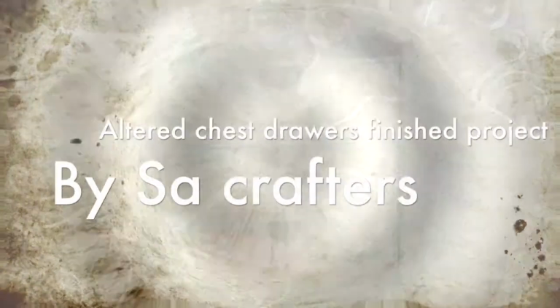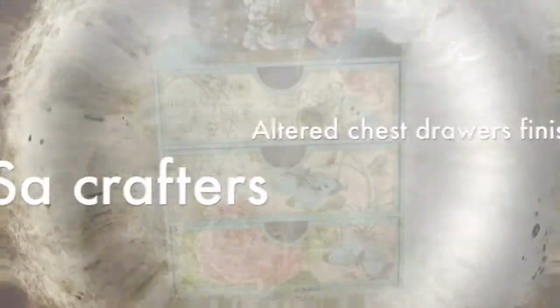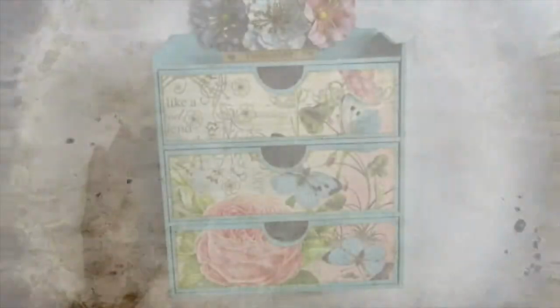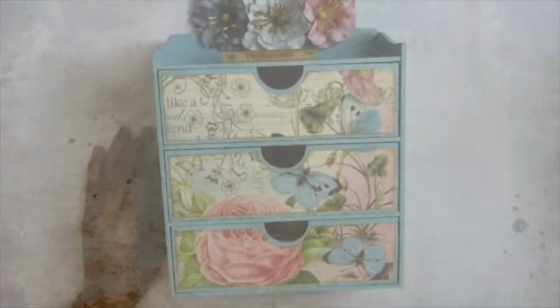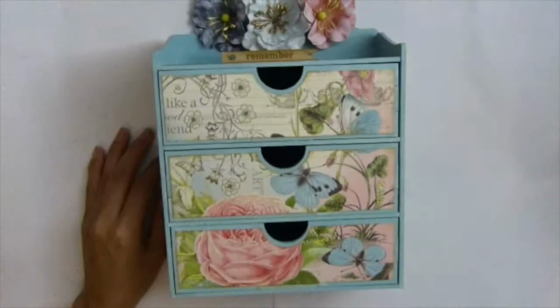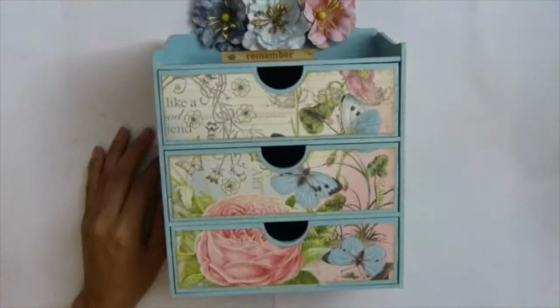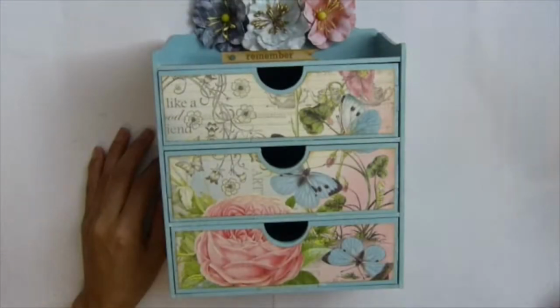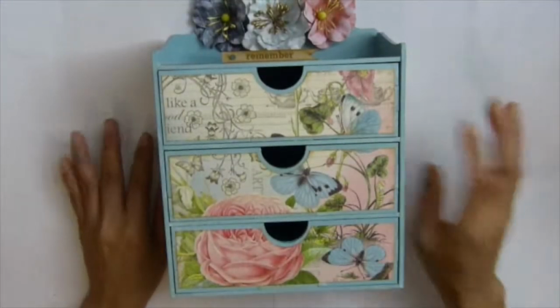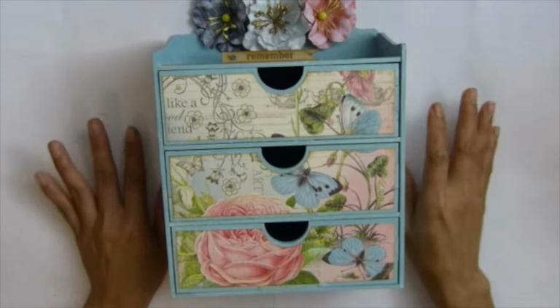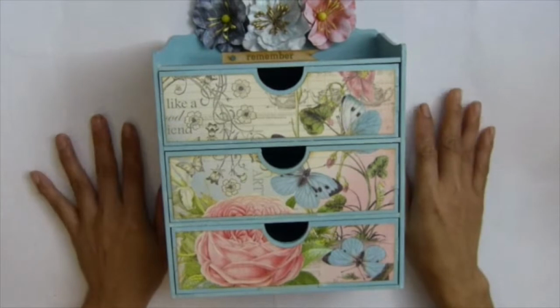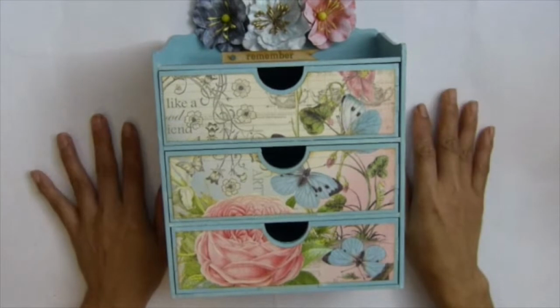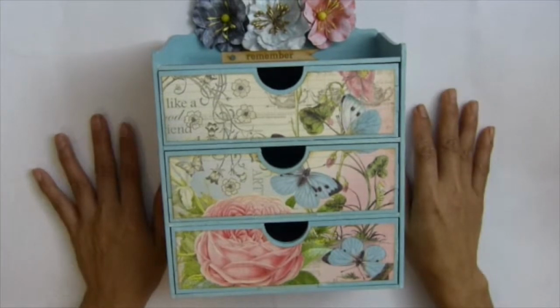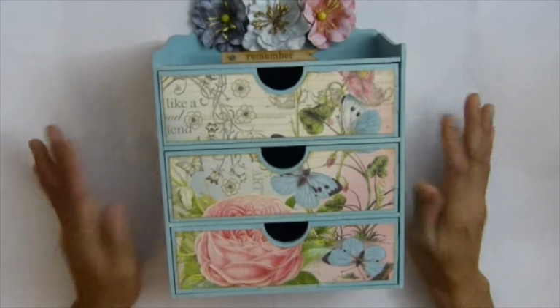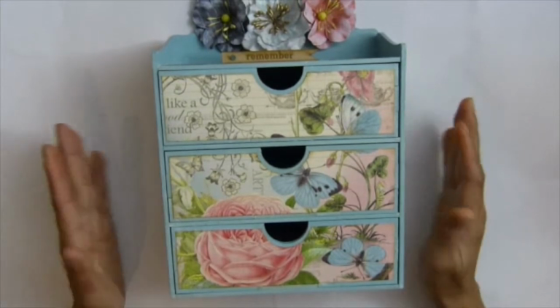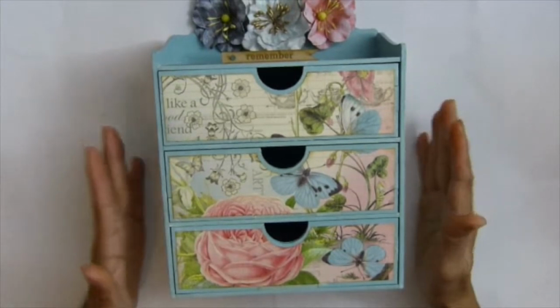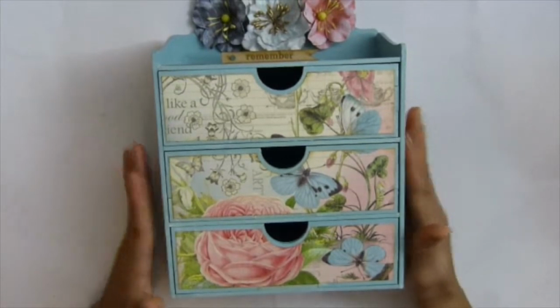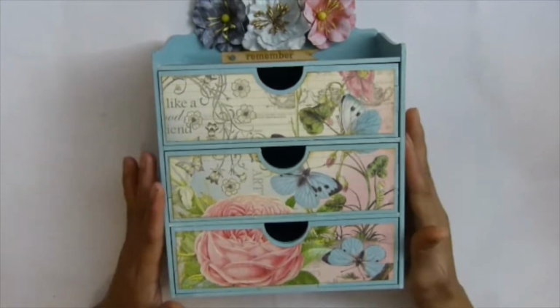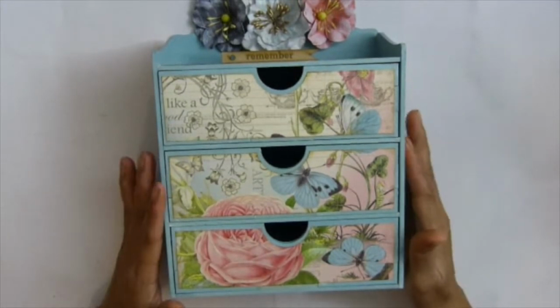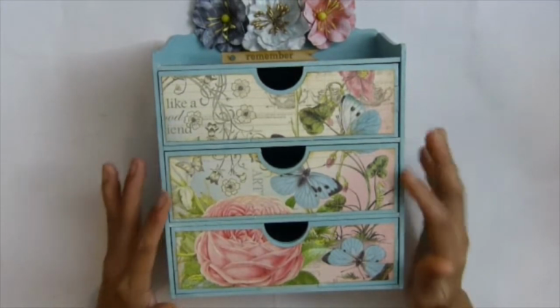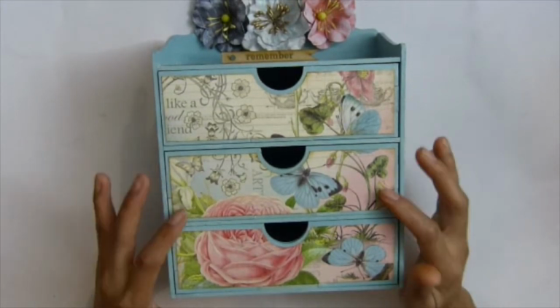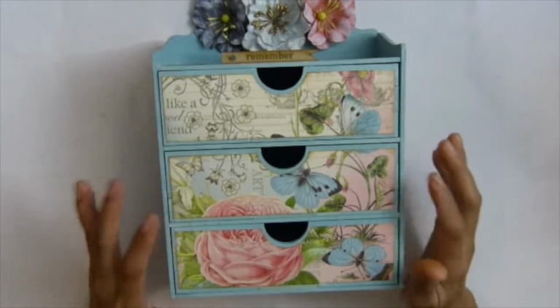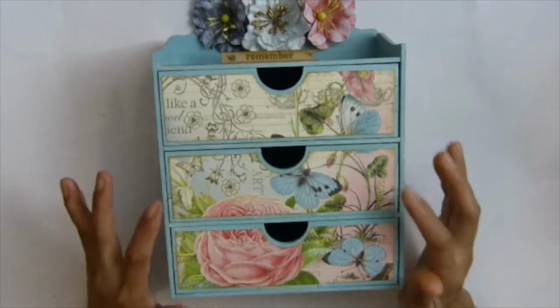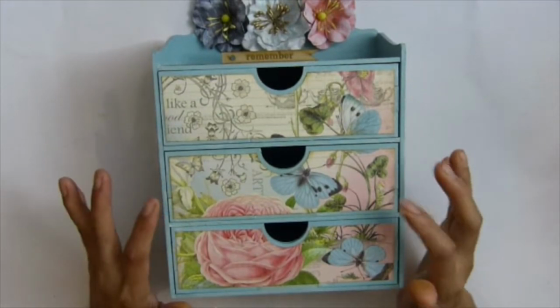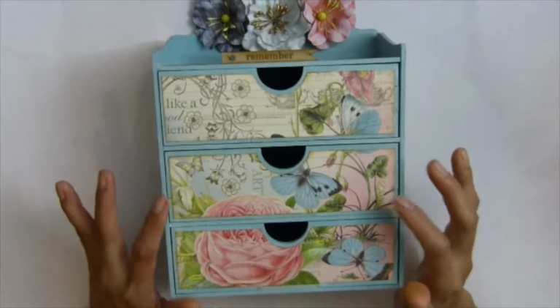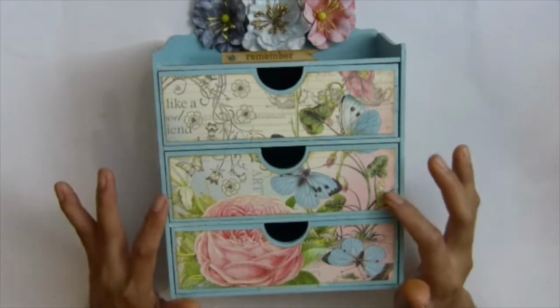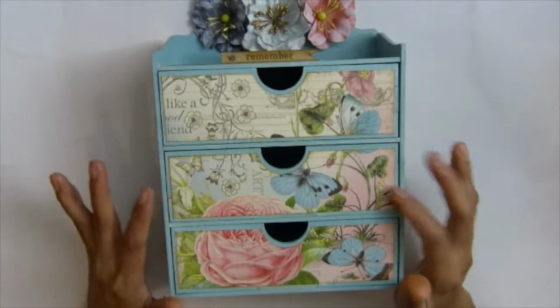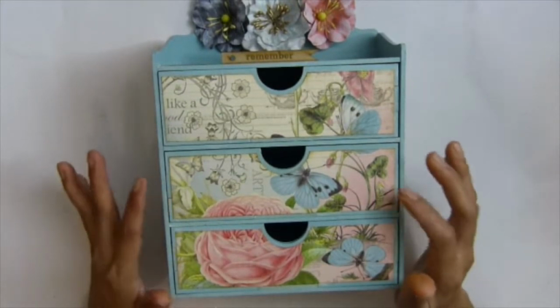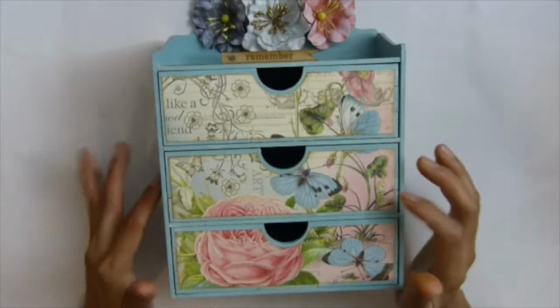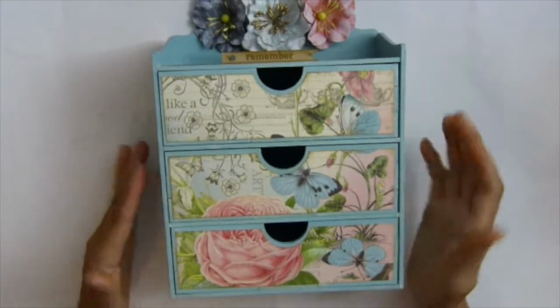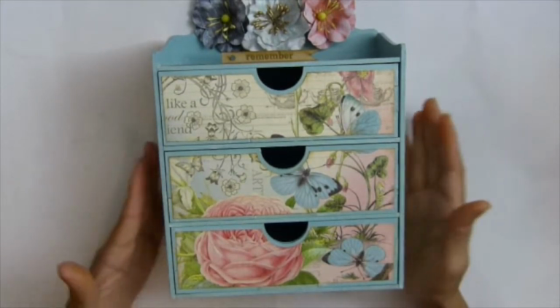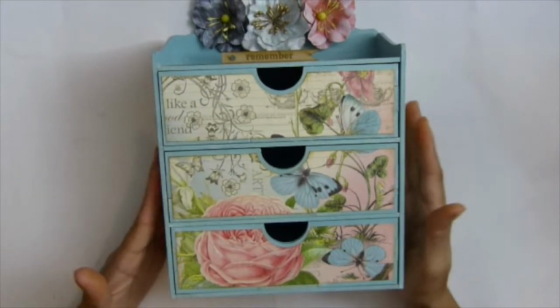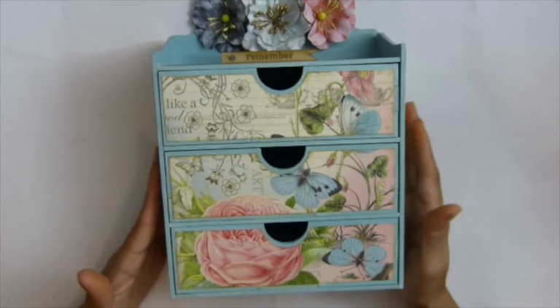Hi guys, it's SasaCopters. I'm gonna show you my finished project — this sheet drawer.